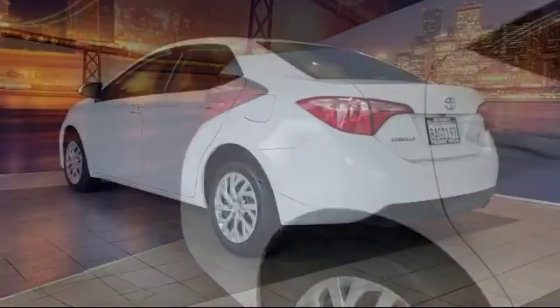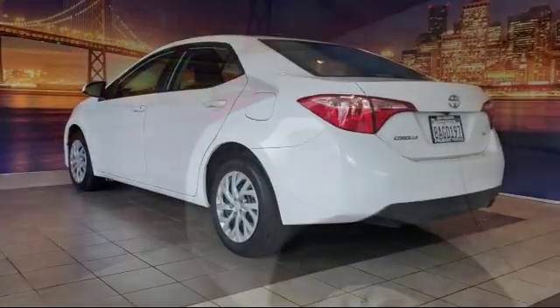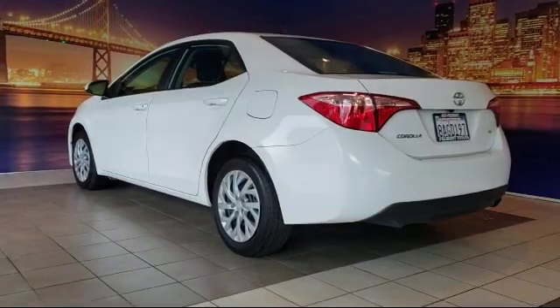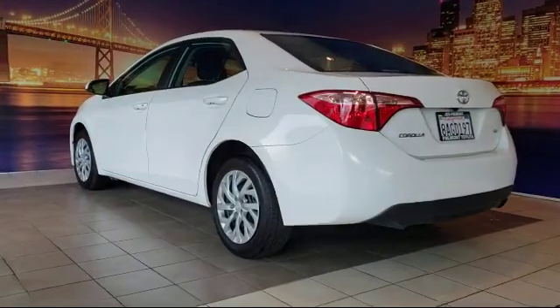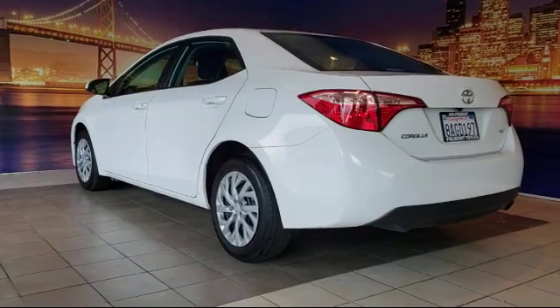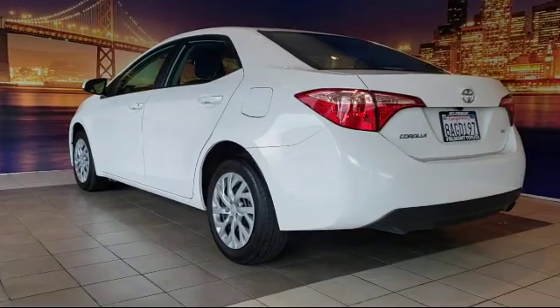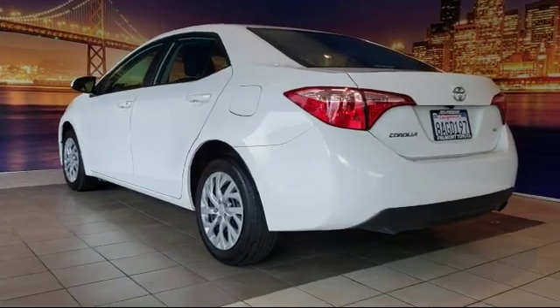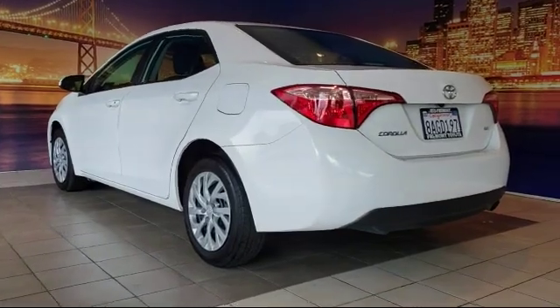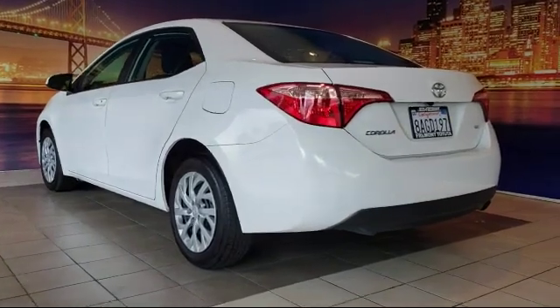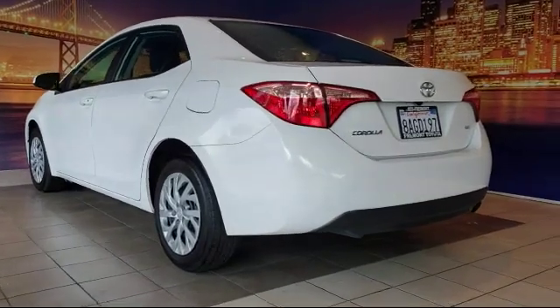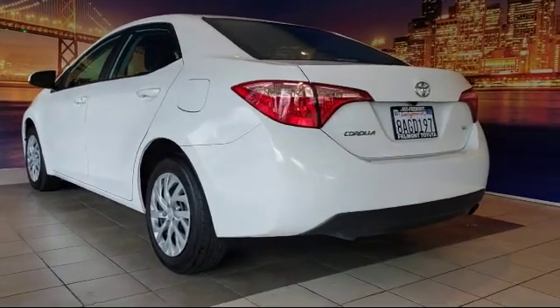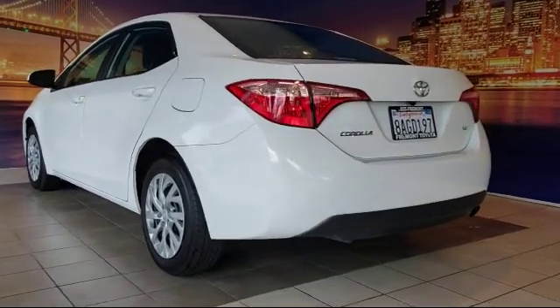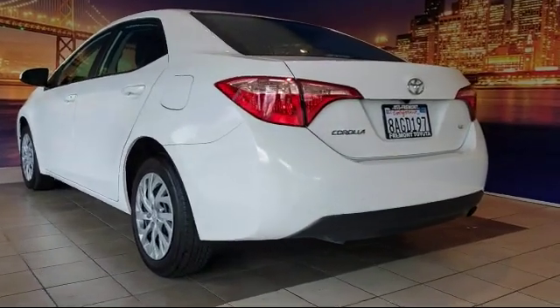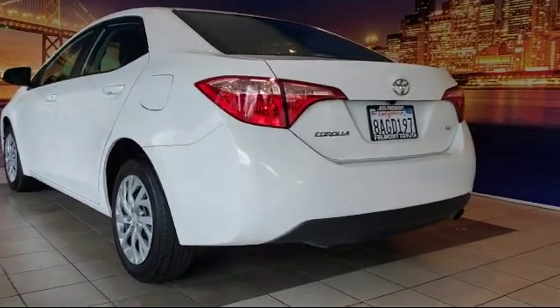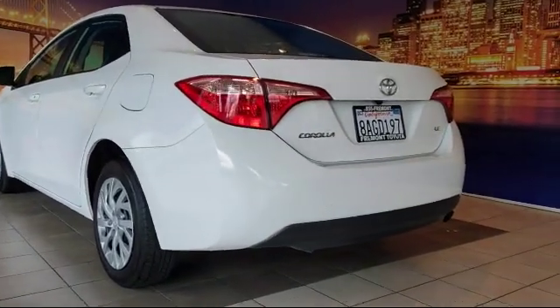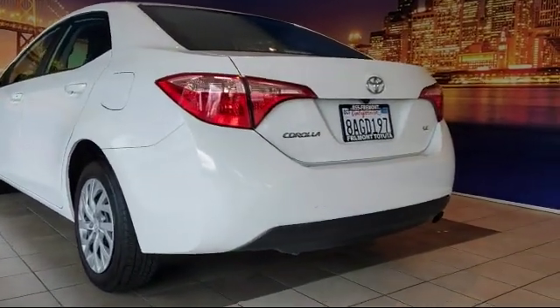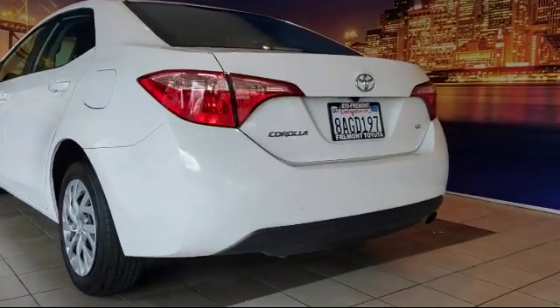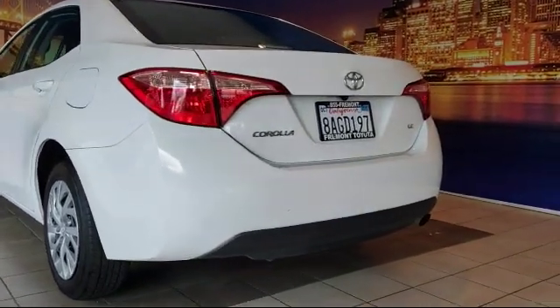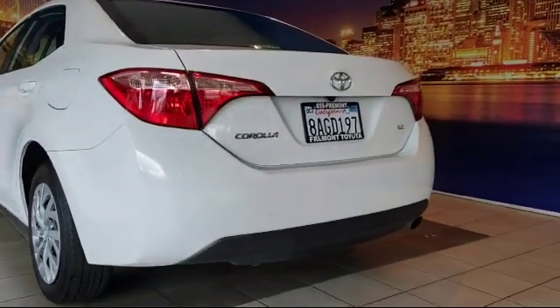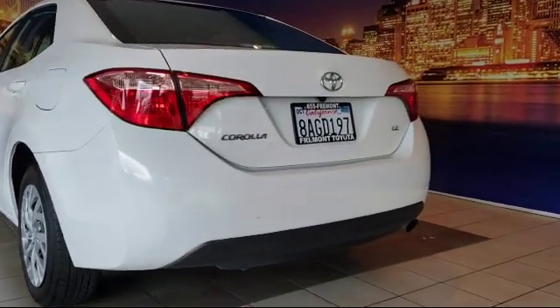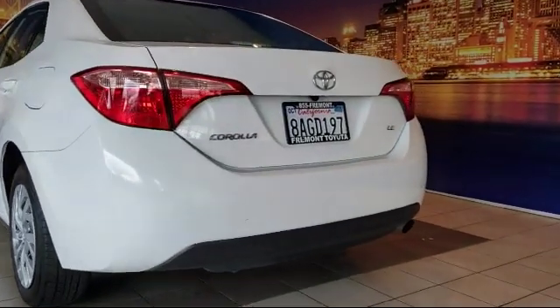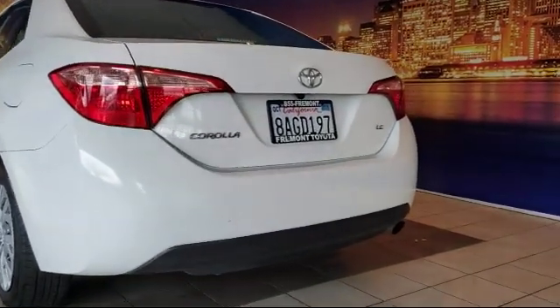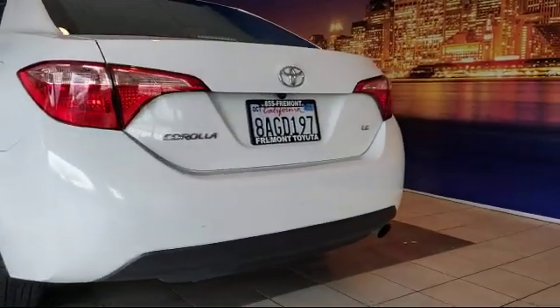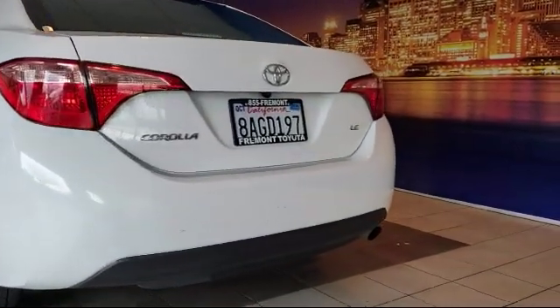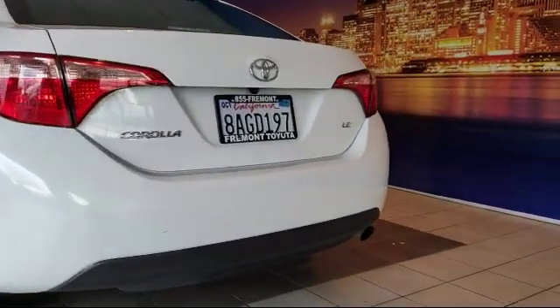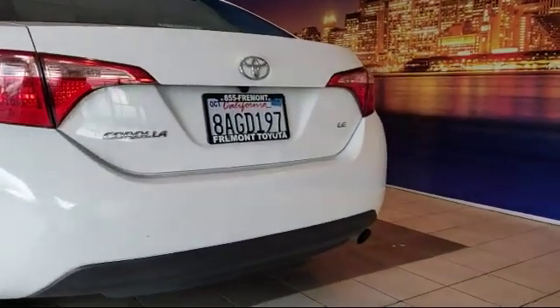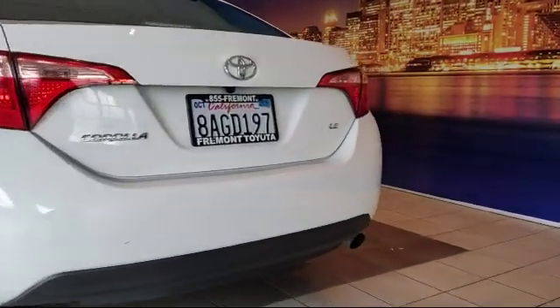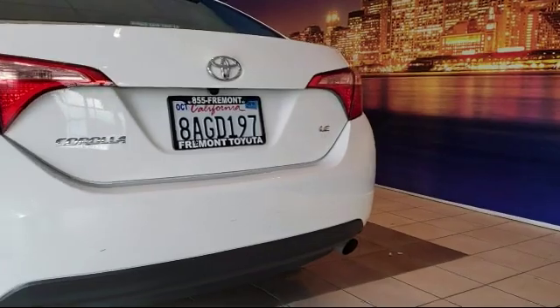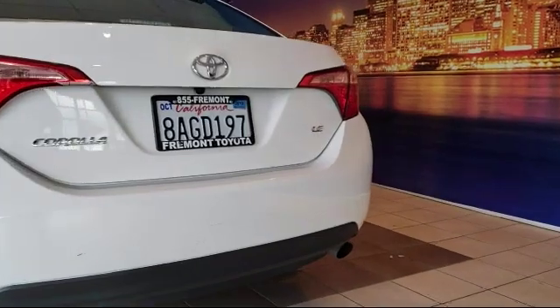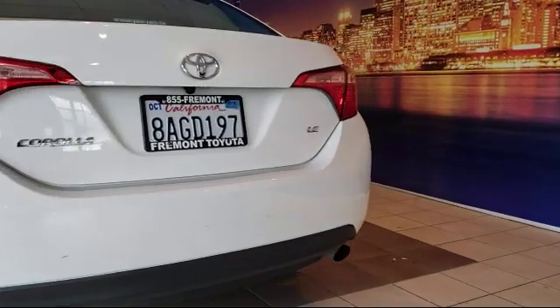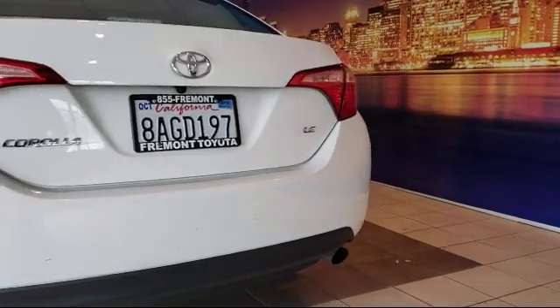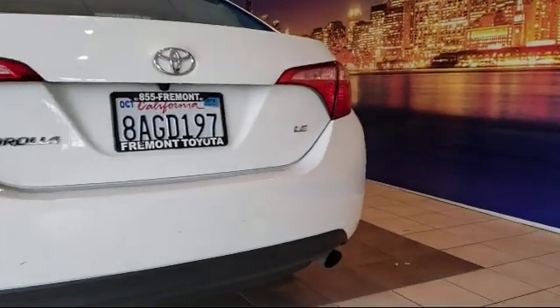Power windows, six speaker audio system, CD player, and has less than 40,000 miles on the odometer.